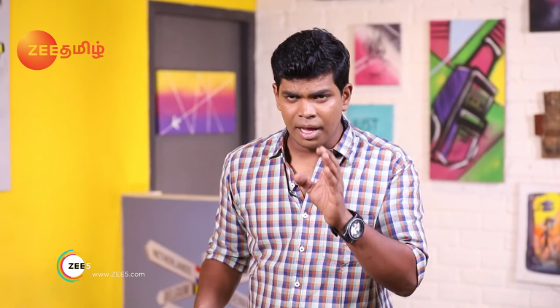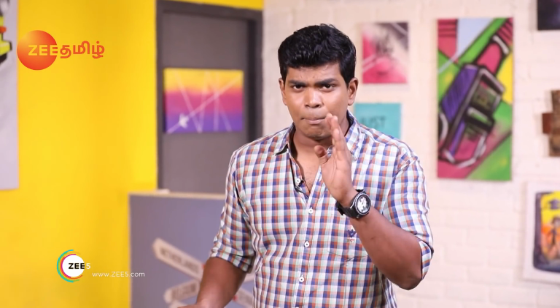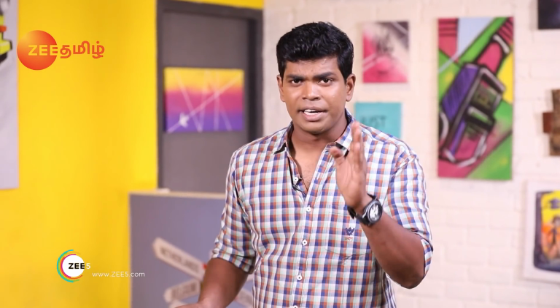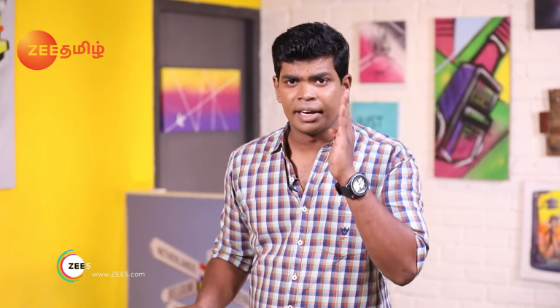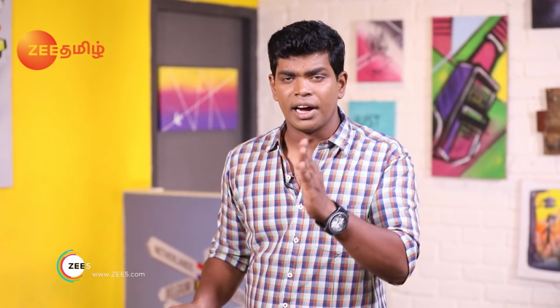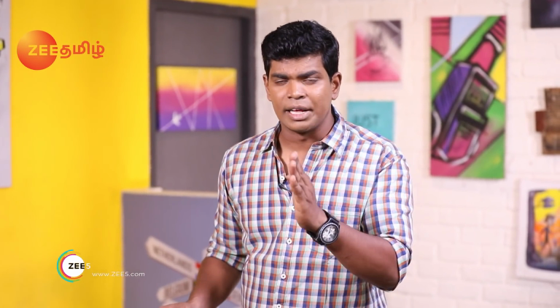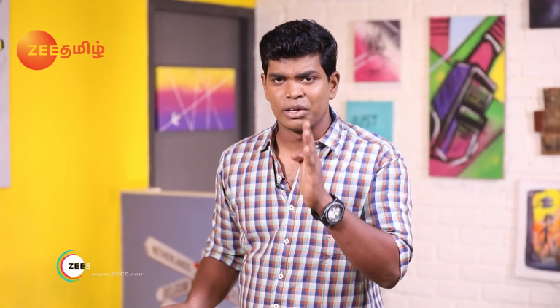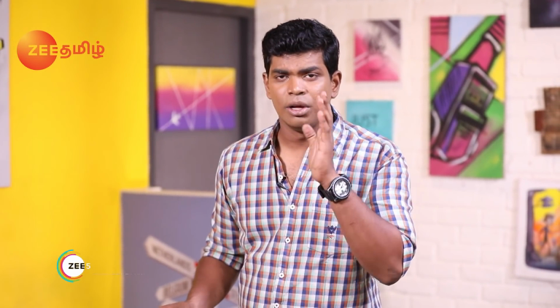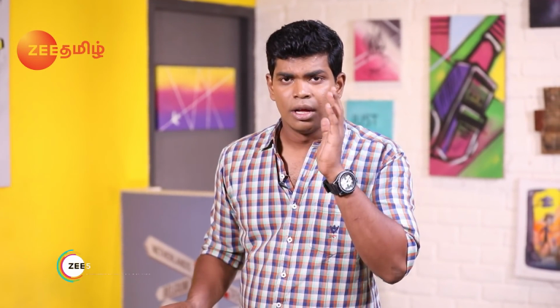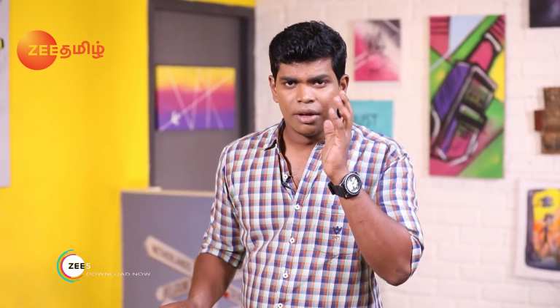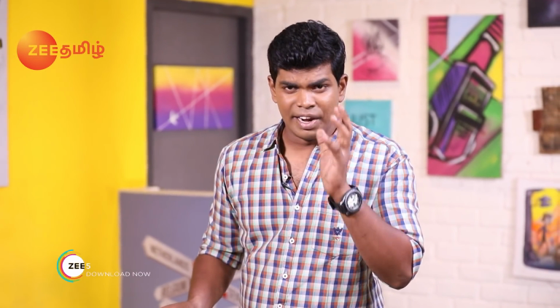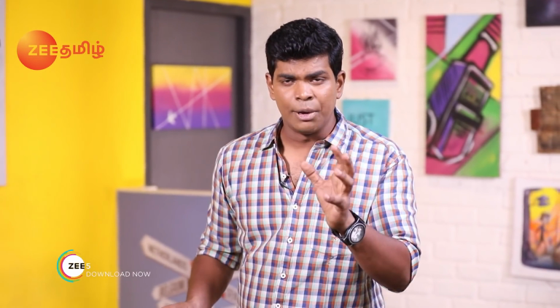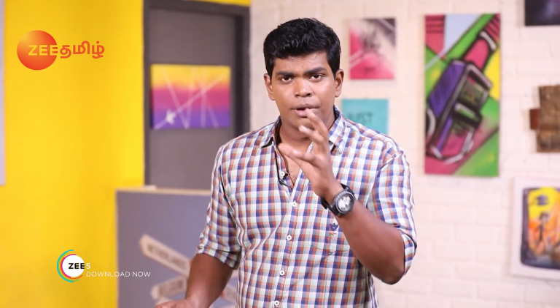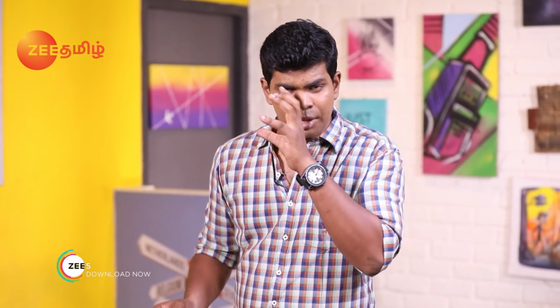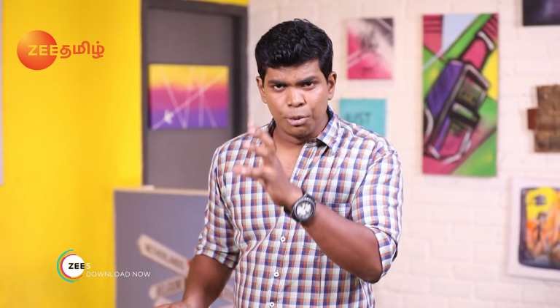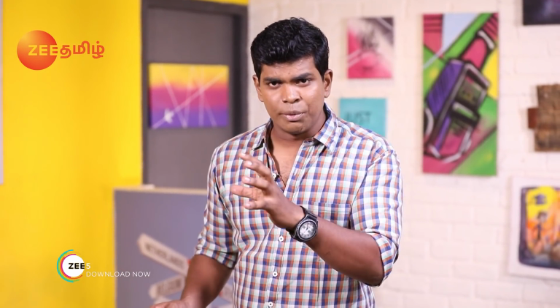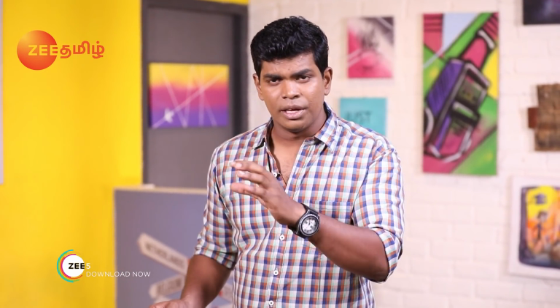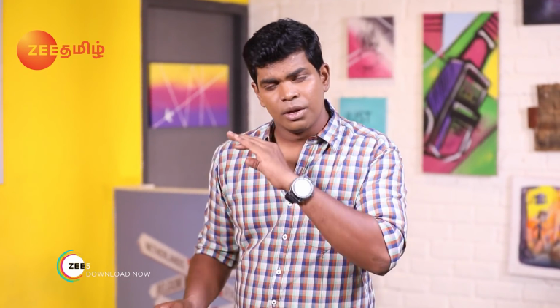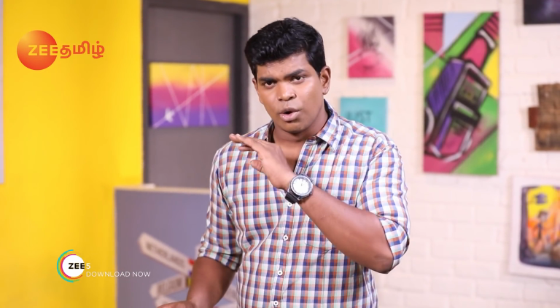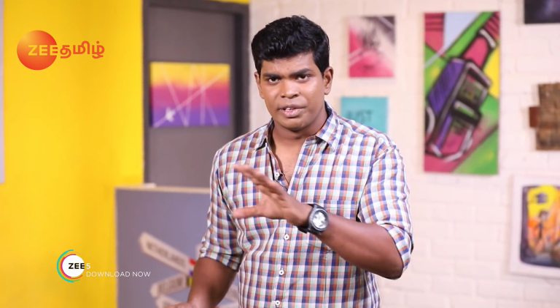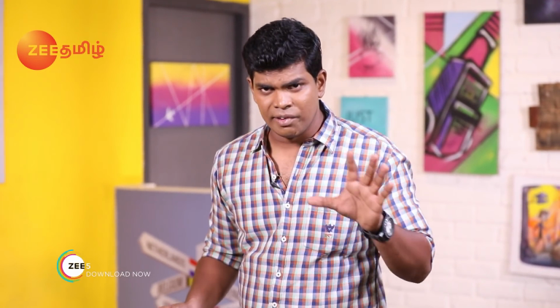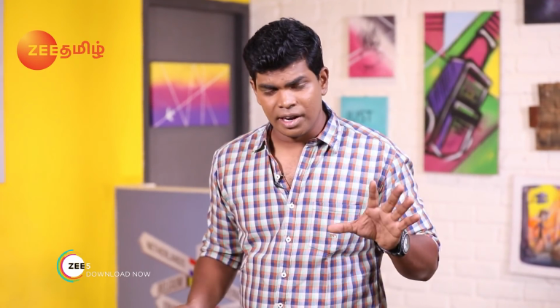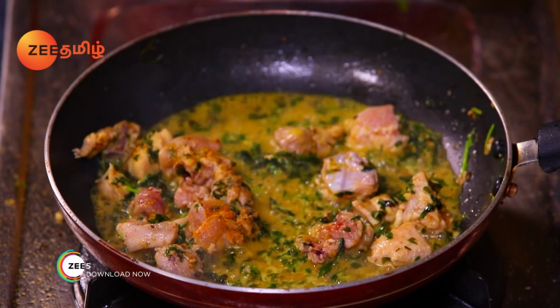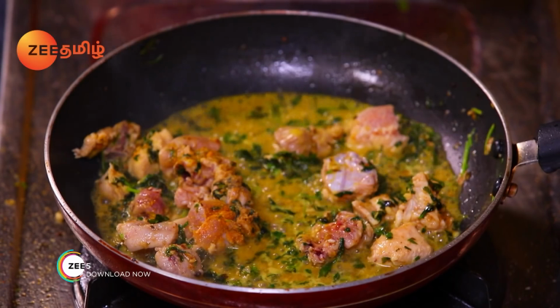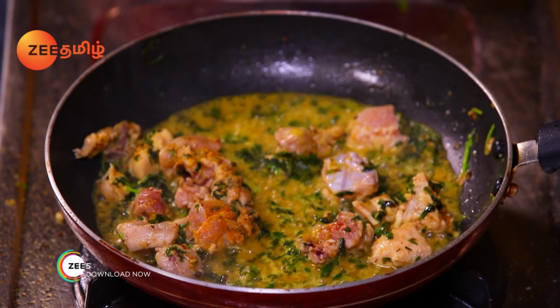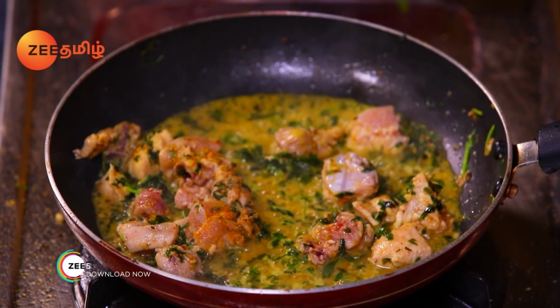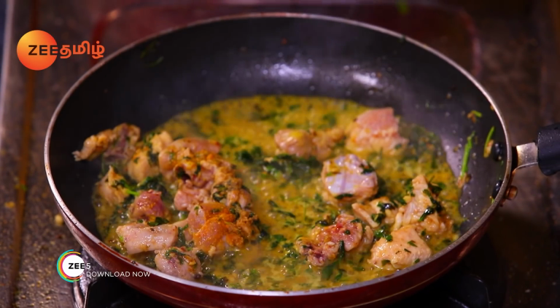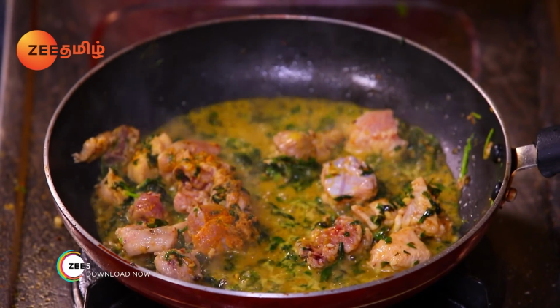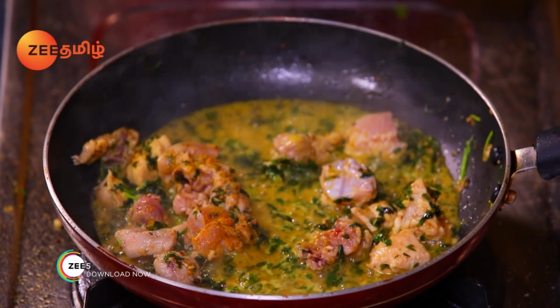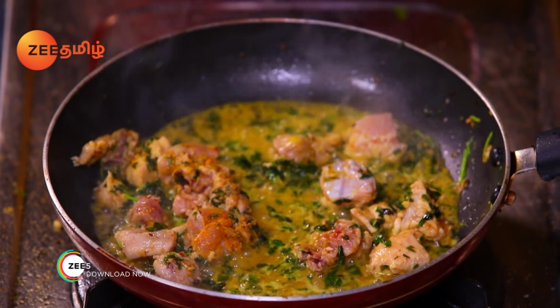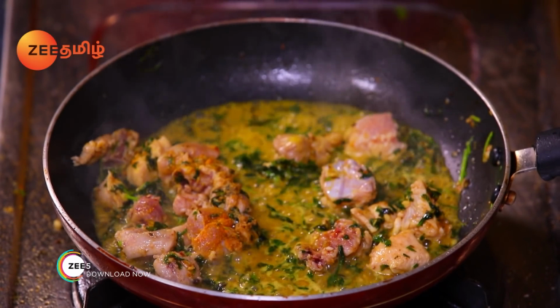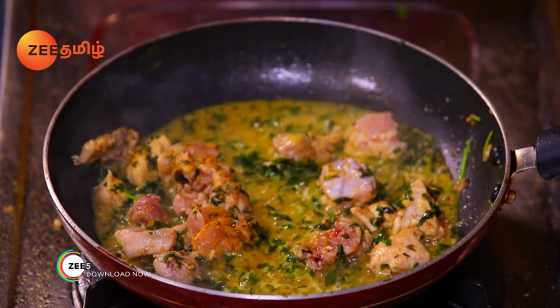Butter and garlic. When you eat it, it will go very well. If you want to eat it, it will be a flavor of the butter.